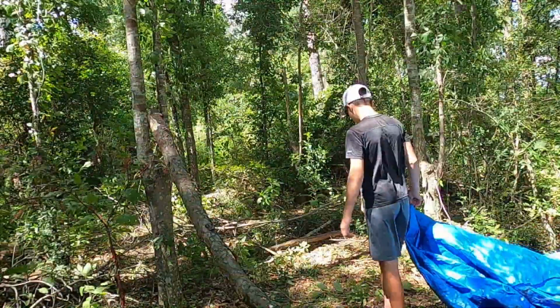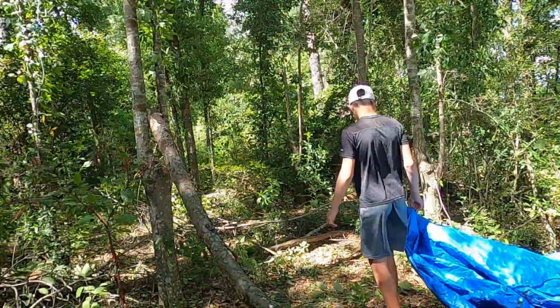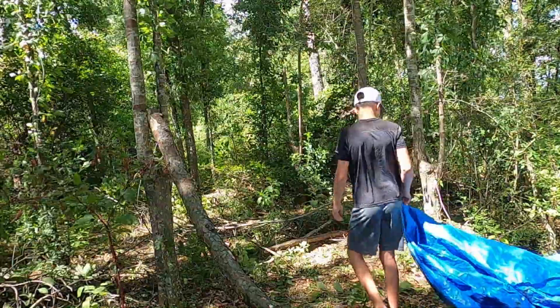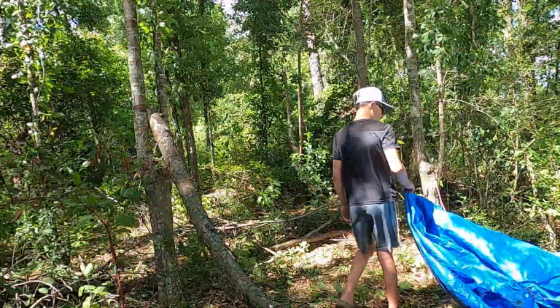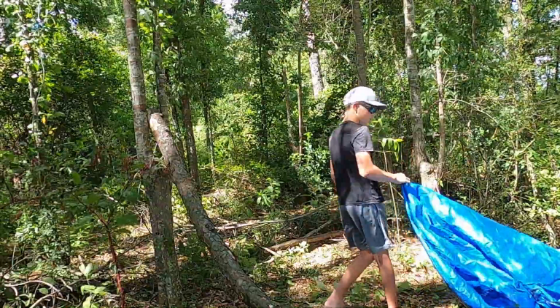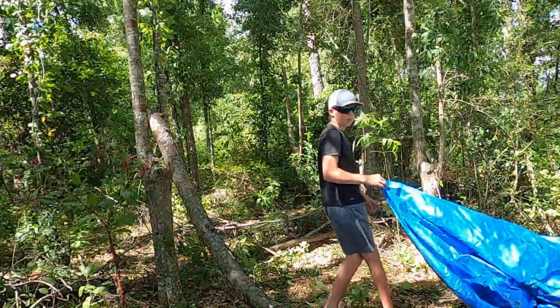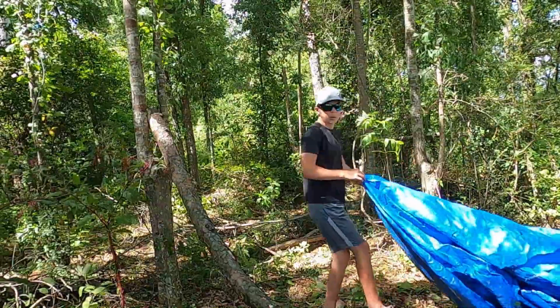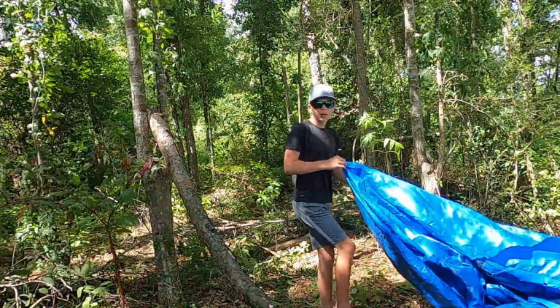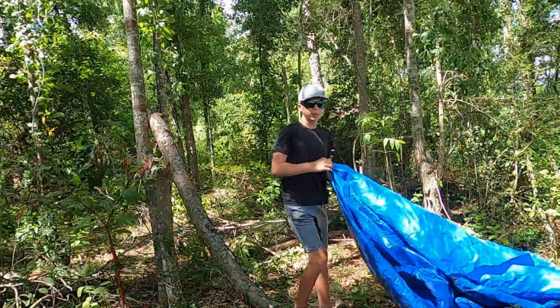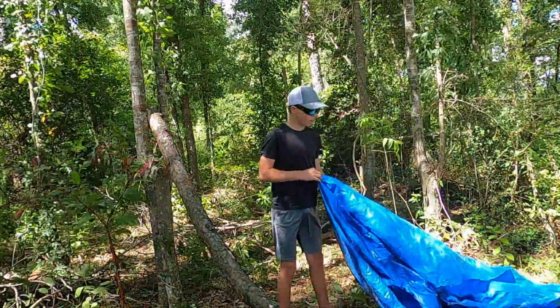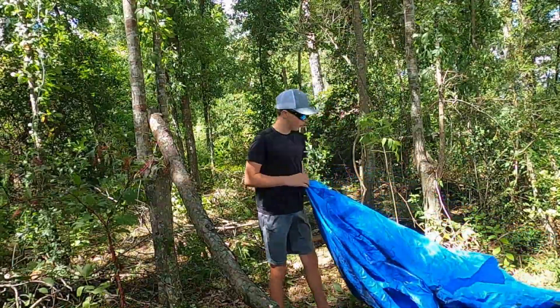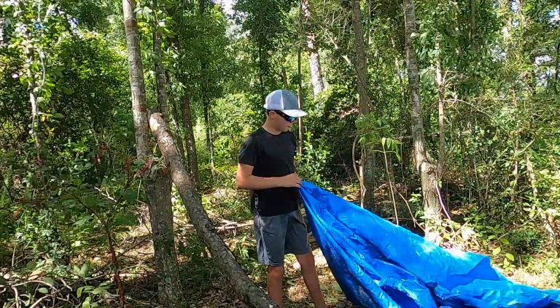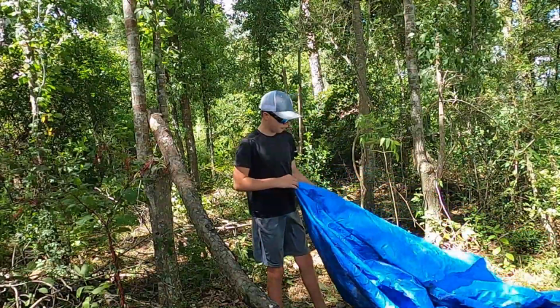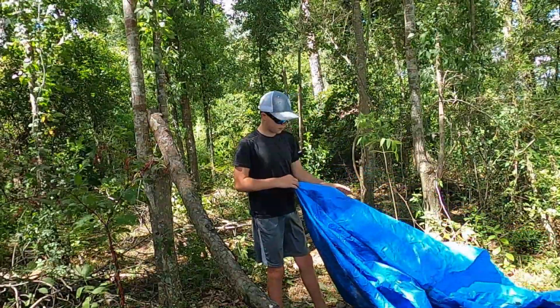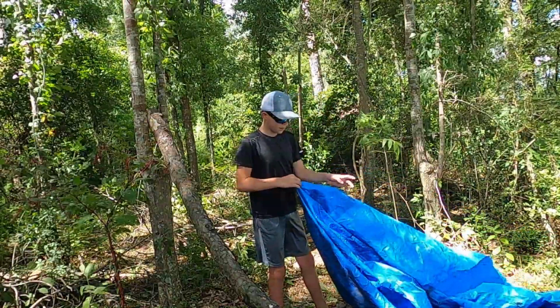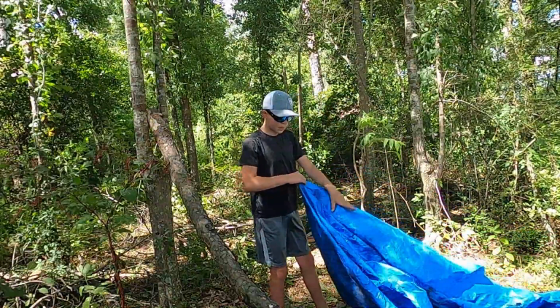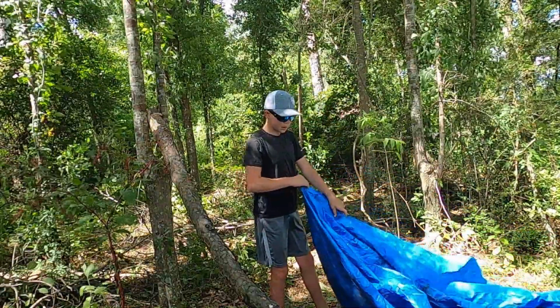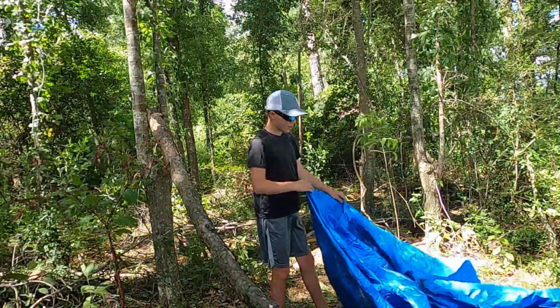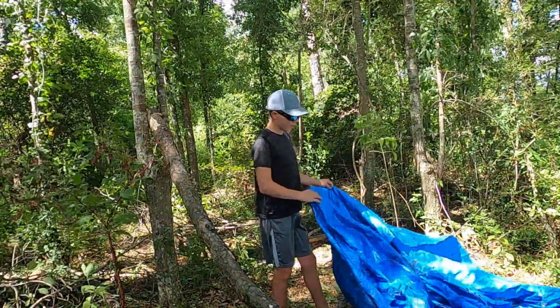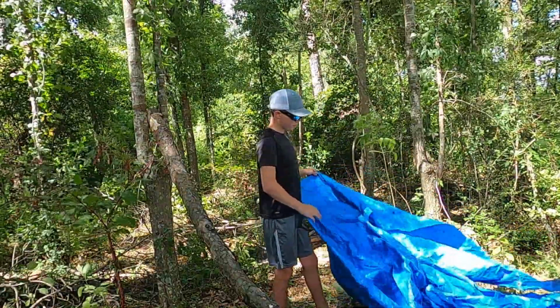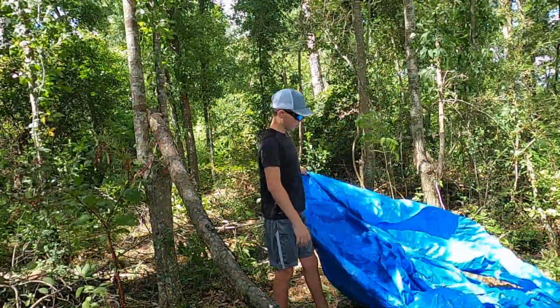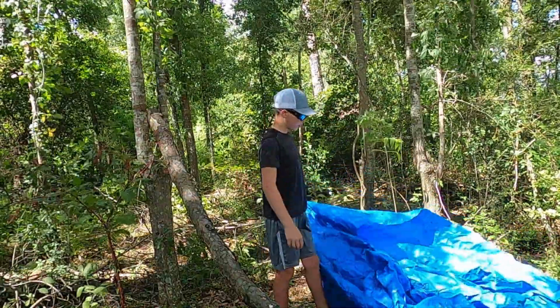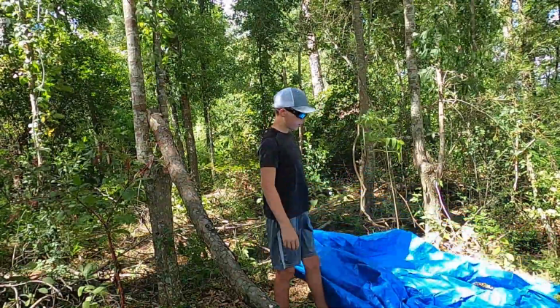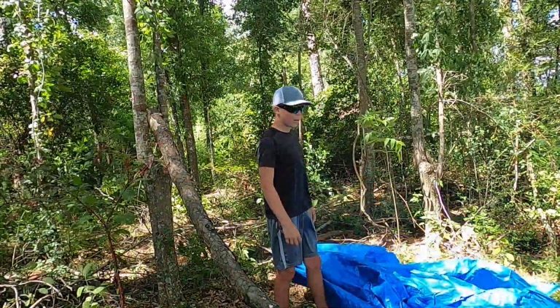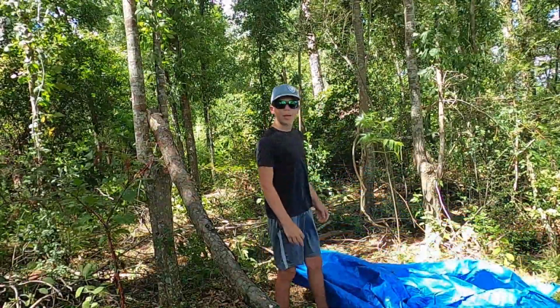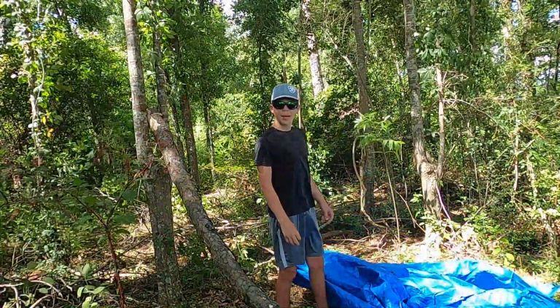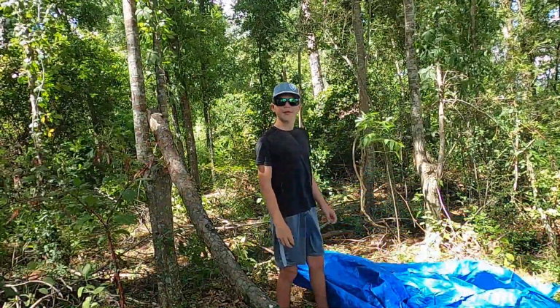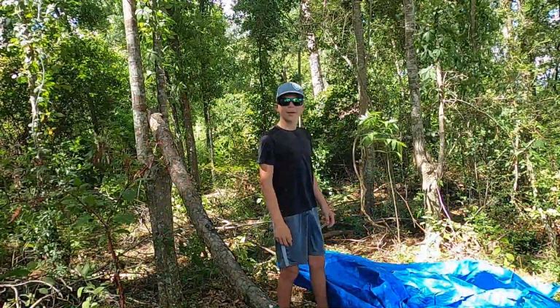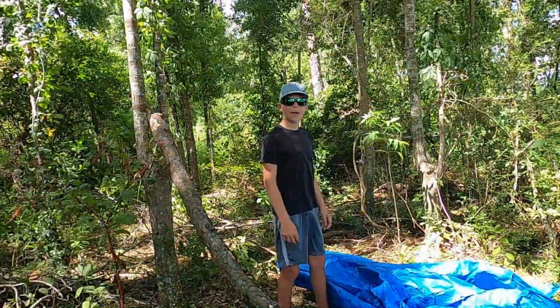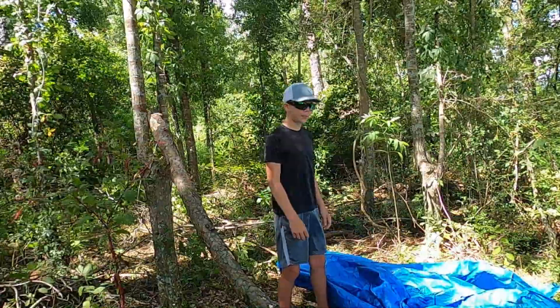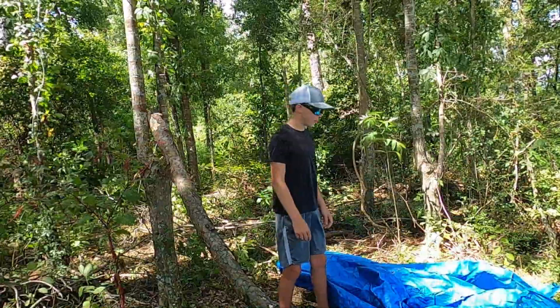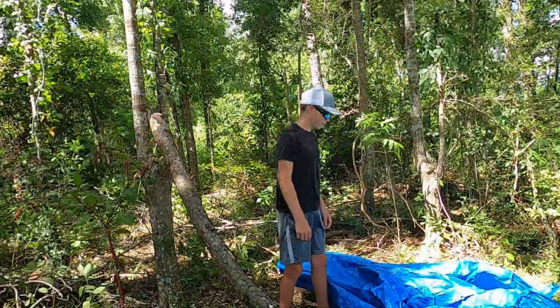Alright y'all, I got the tarp and now I gotta figure out how to put it on.